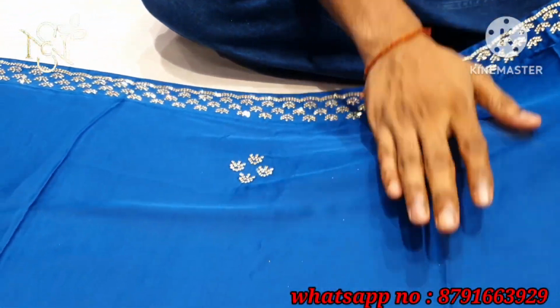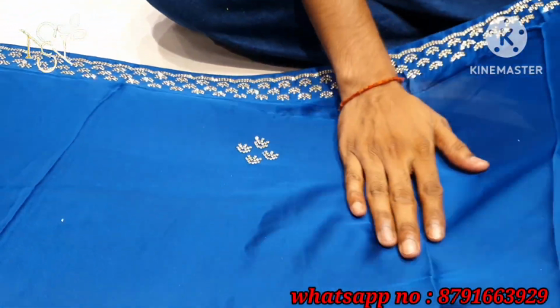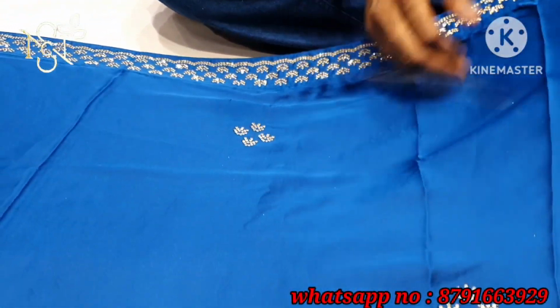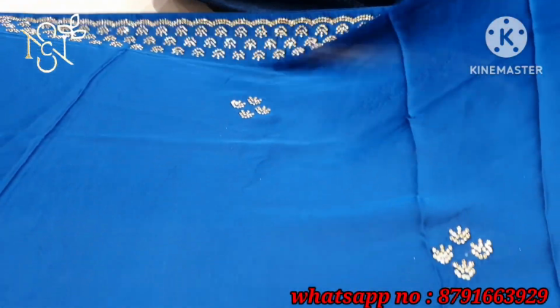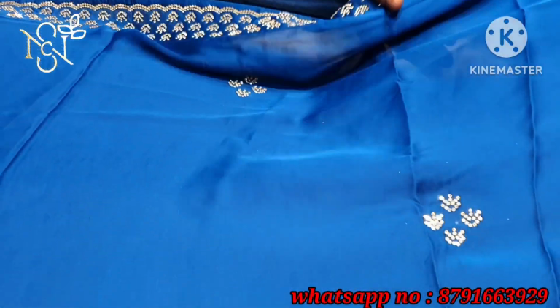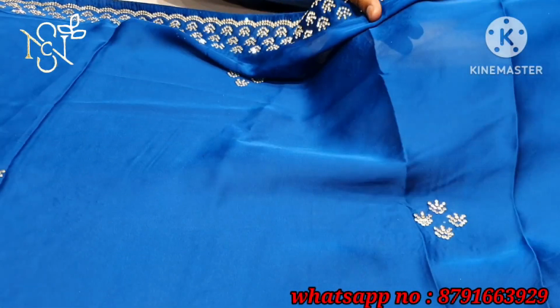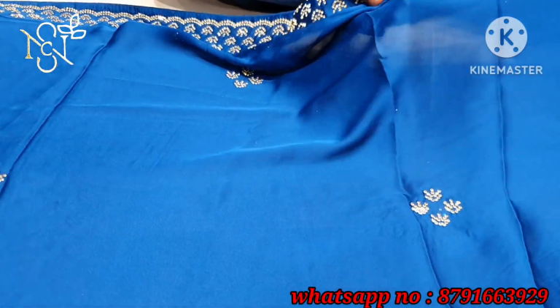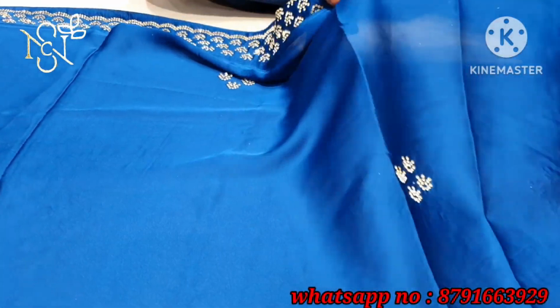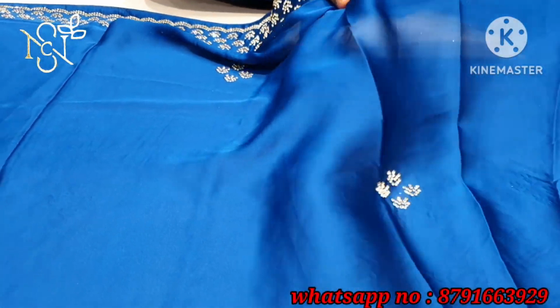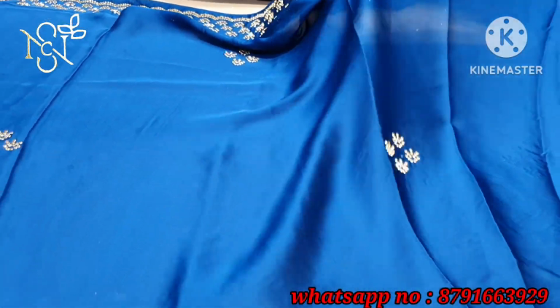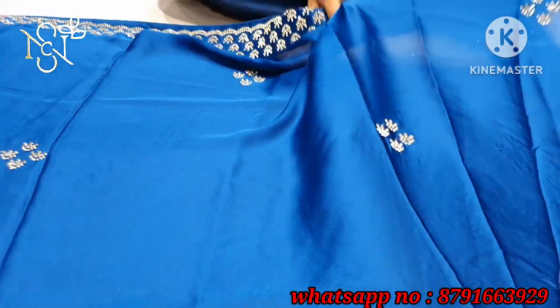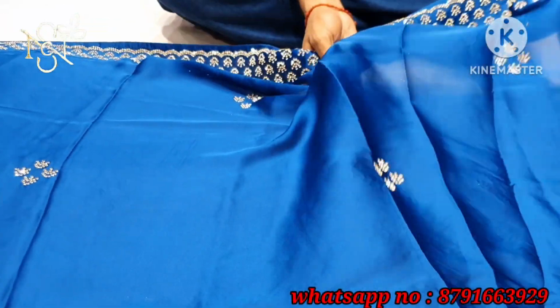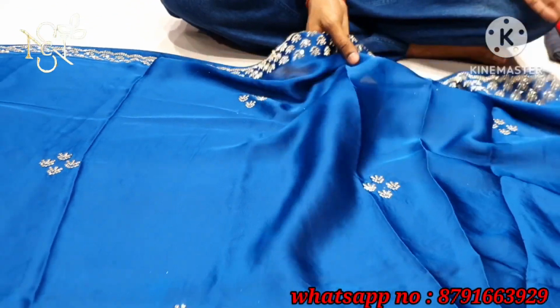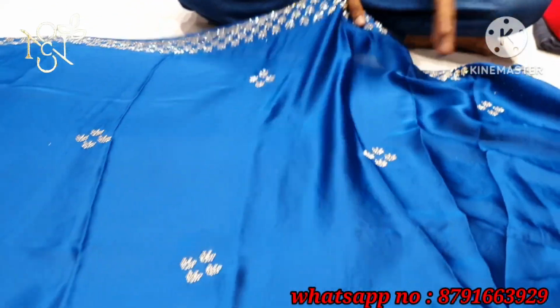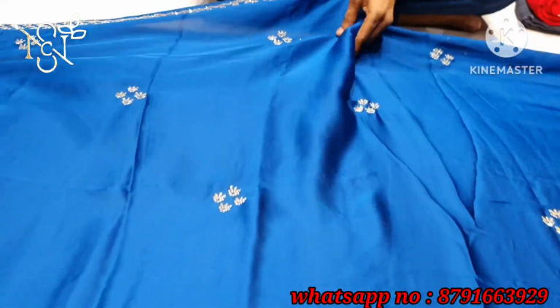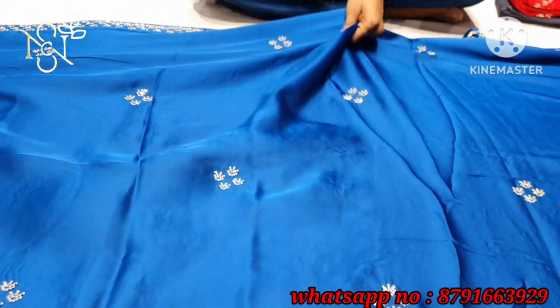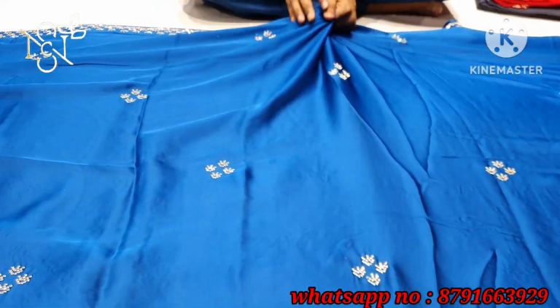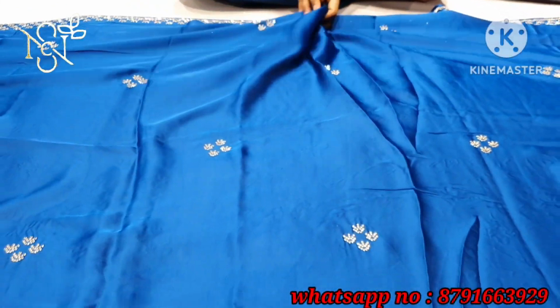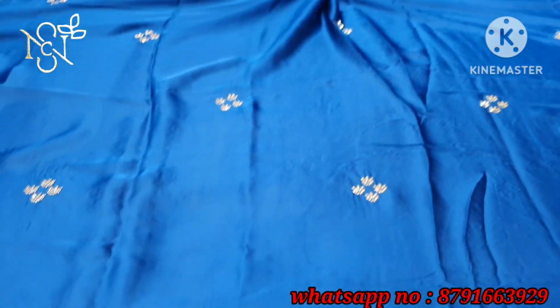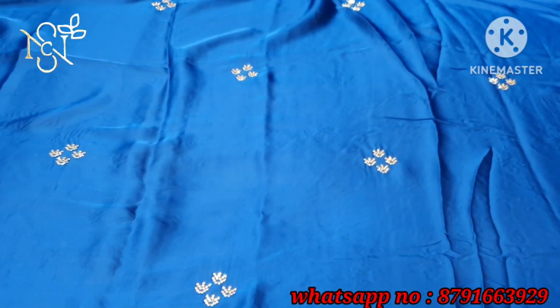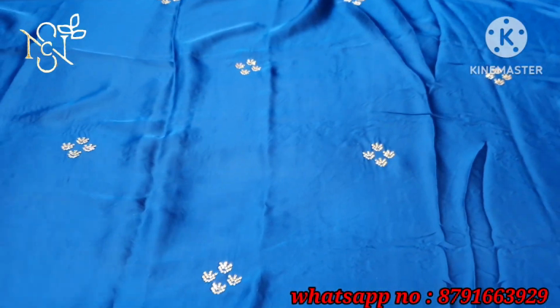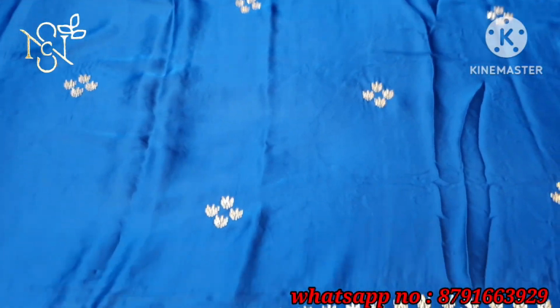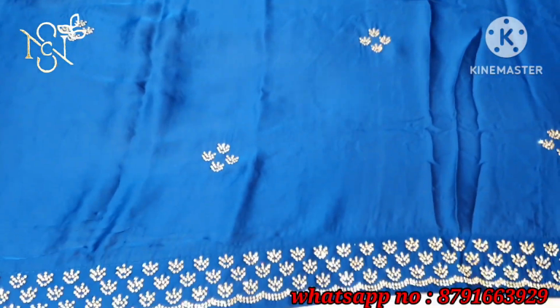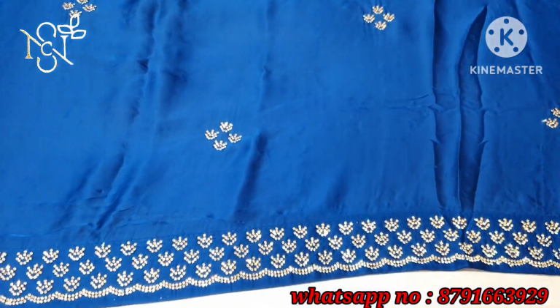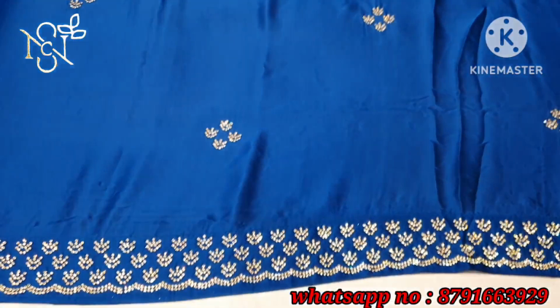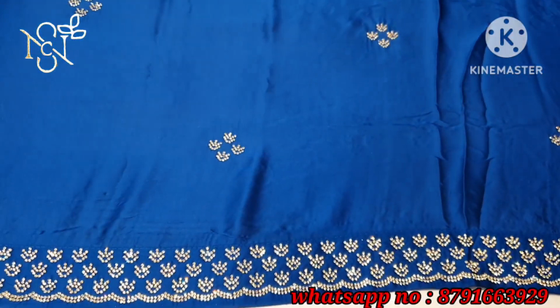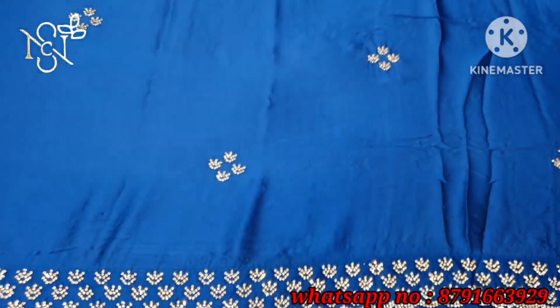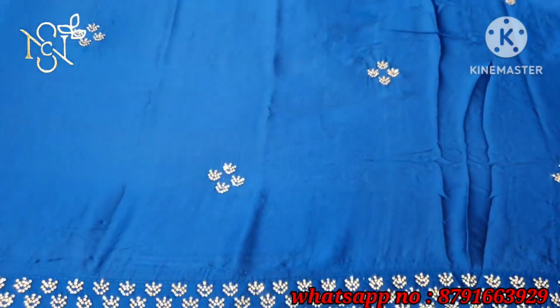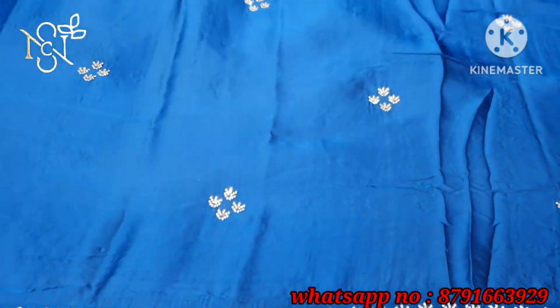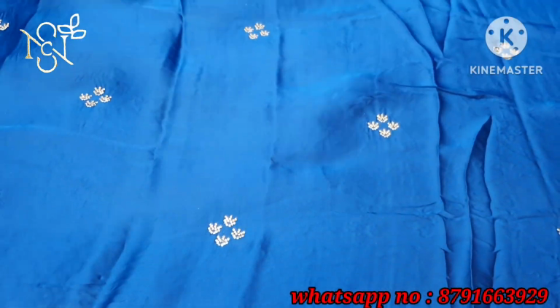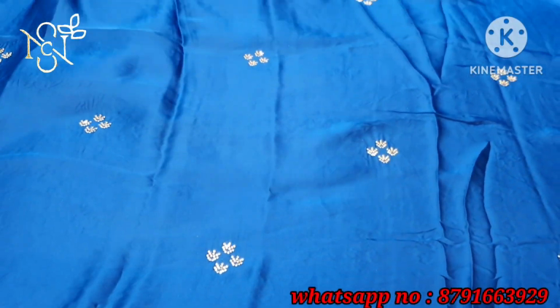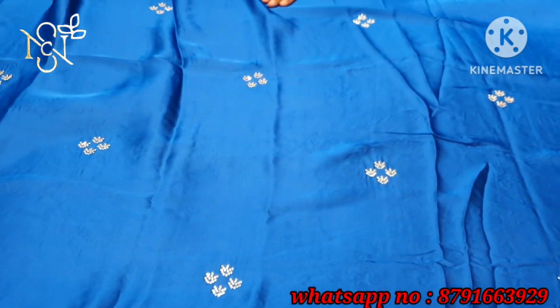This will be your satin georgette. It will be a smooth fabric. It will be comfortable. Body fit is still included.